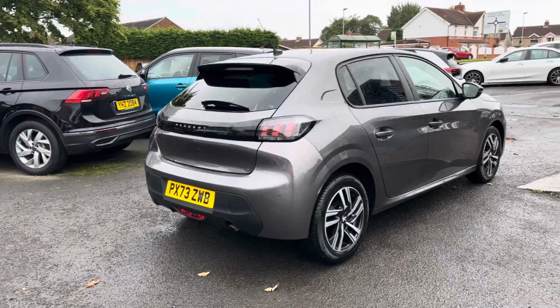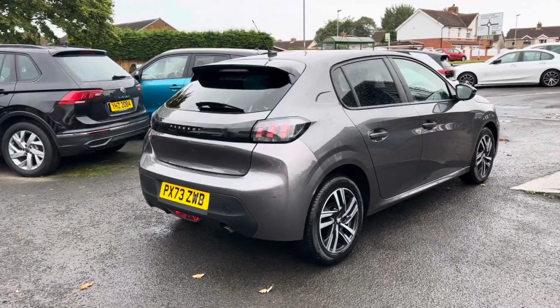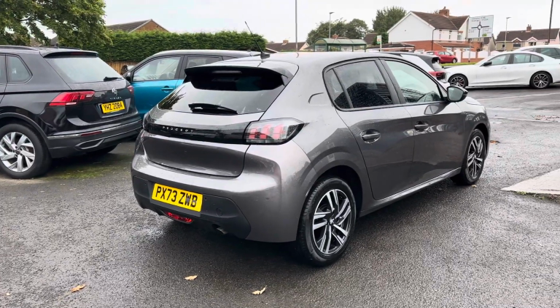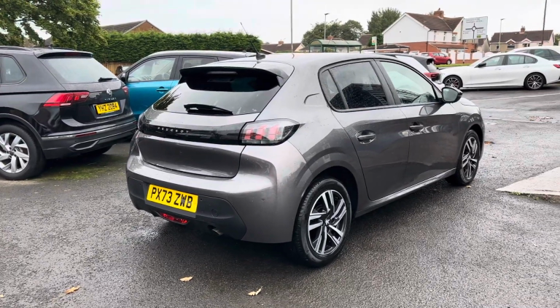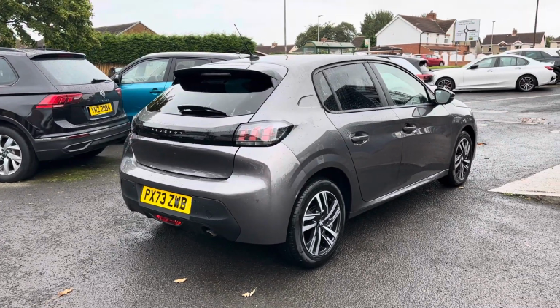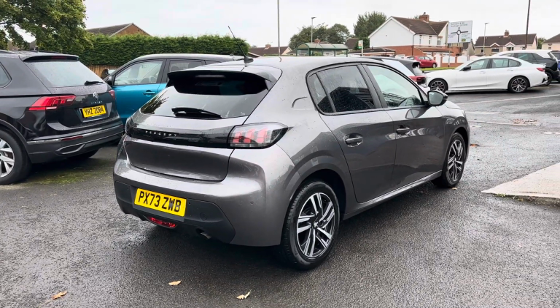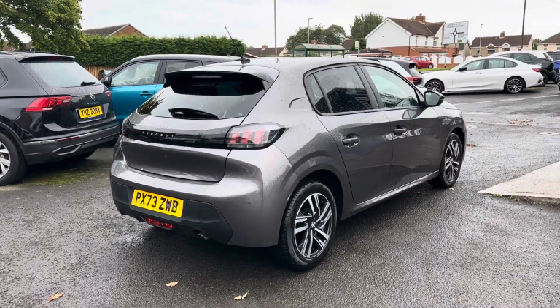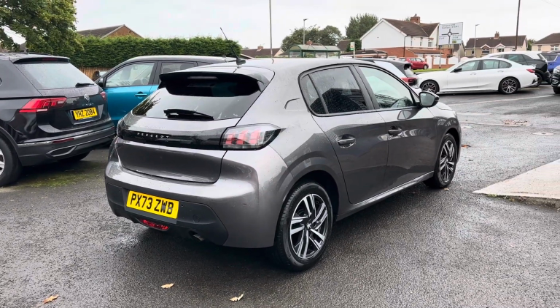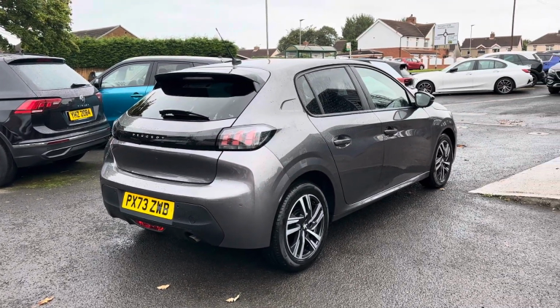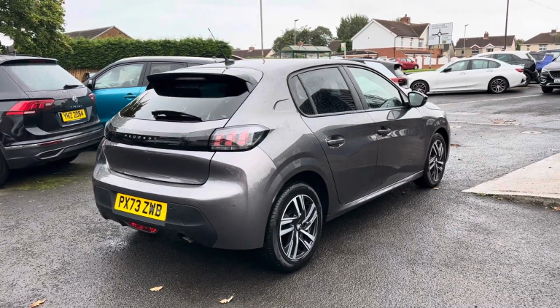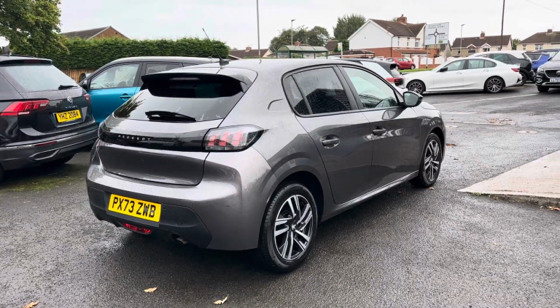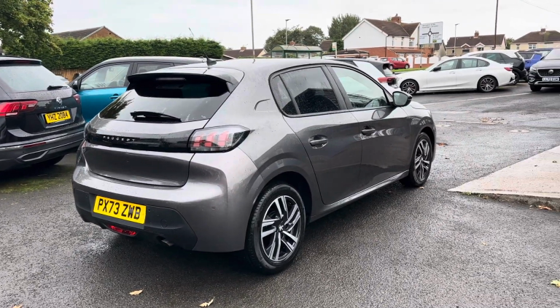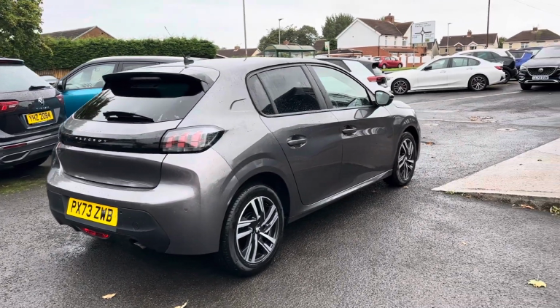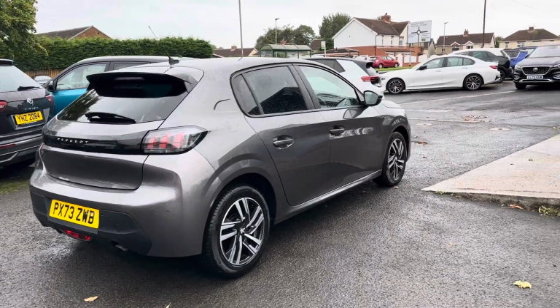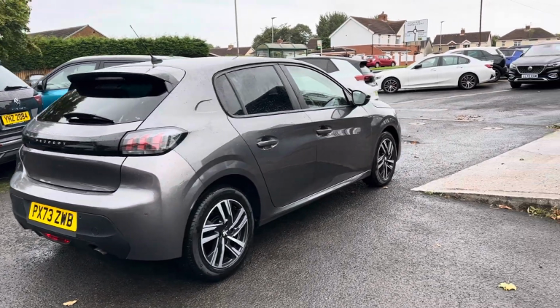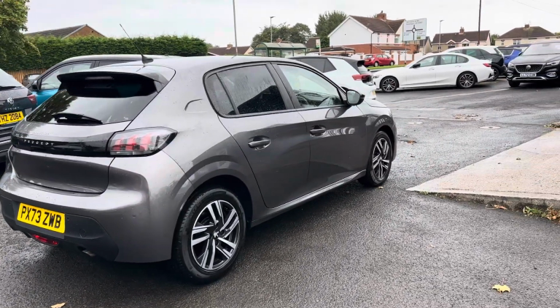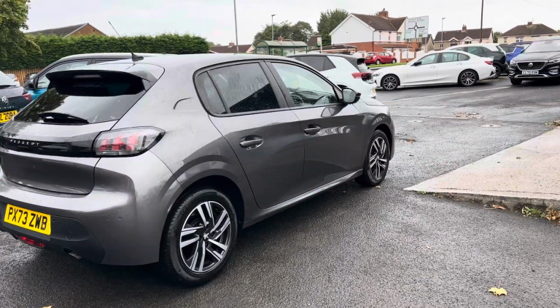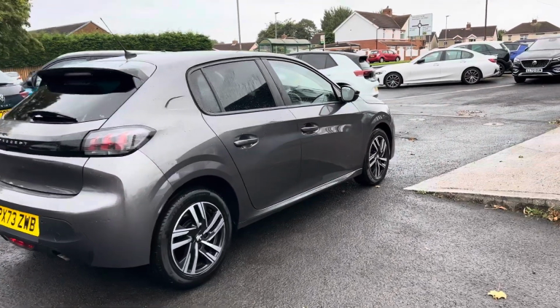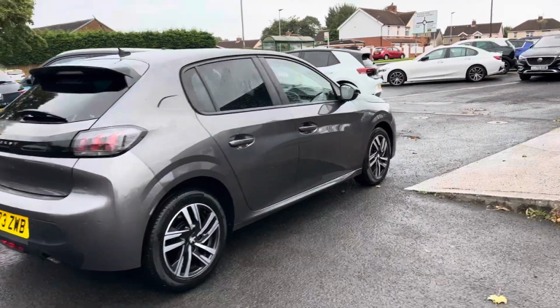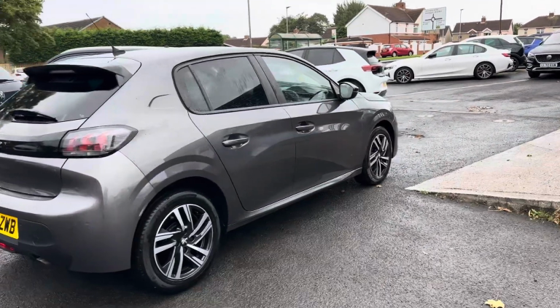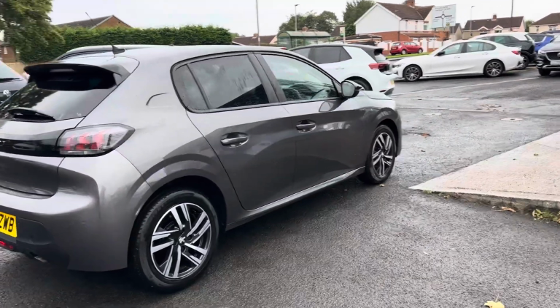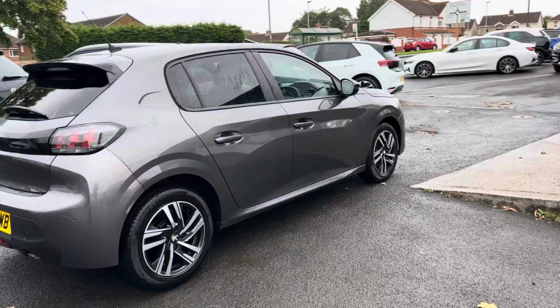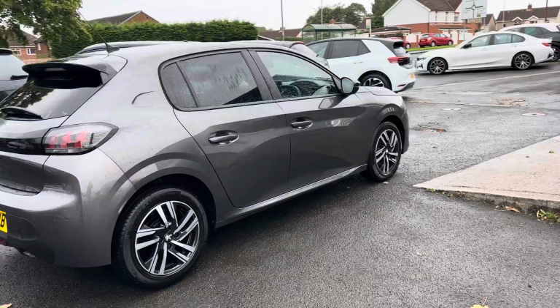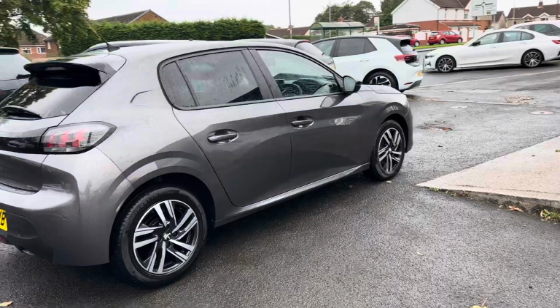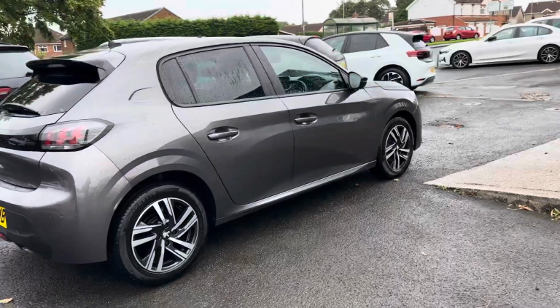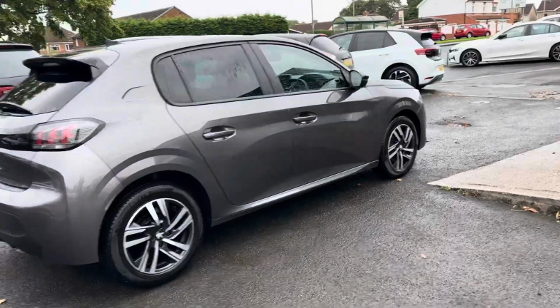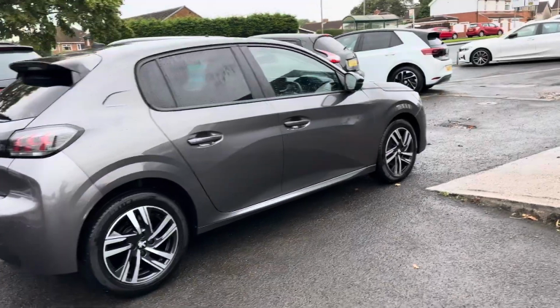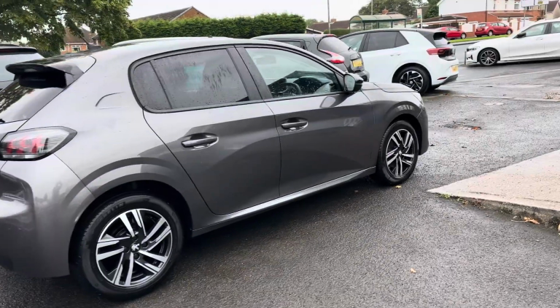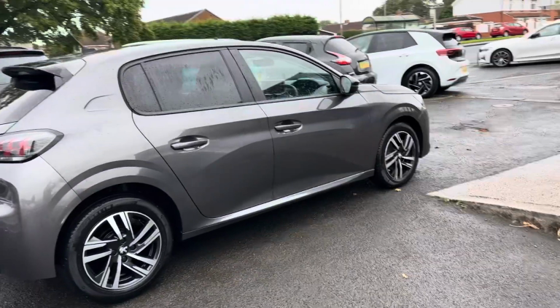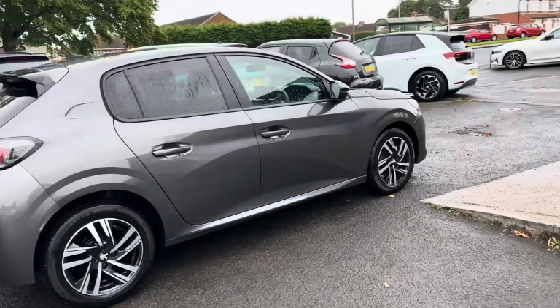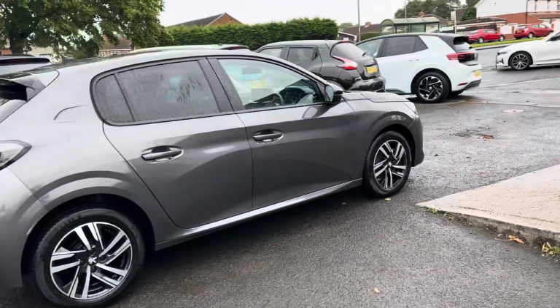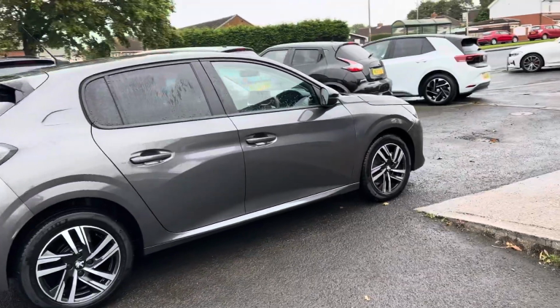The car does come with two keys, as you would expect — one owner from new, and a full main dealer service history.